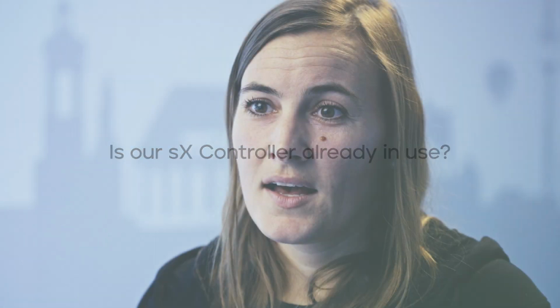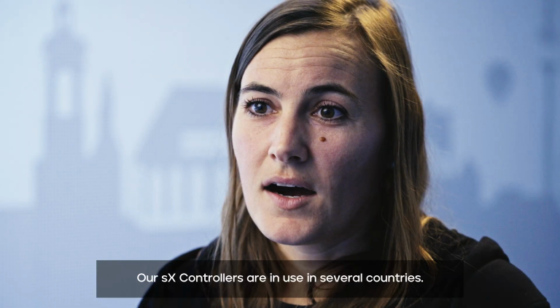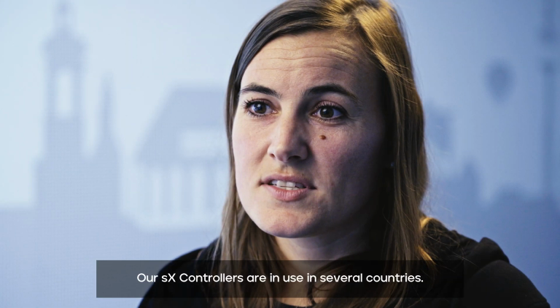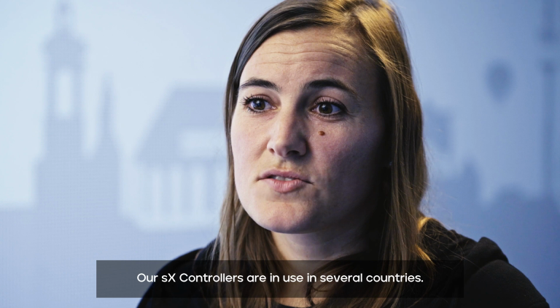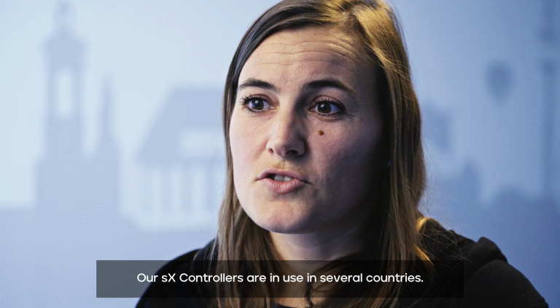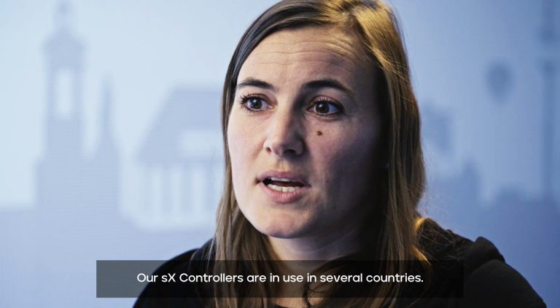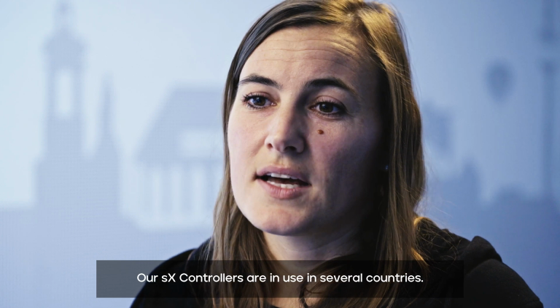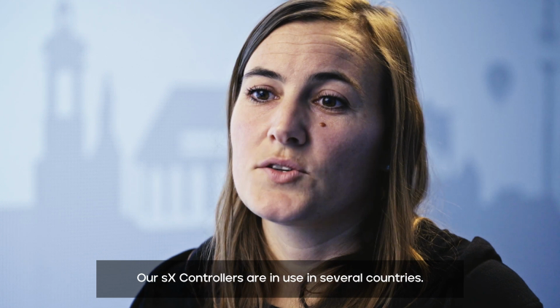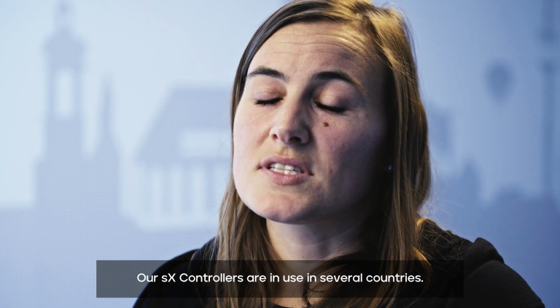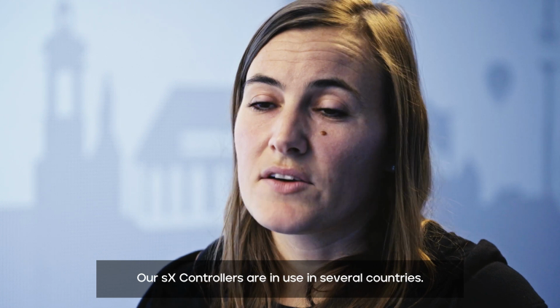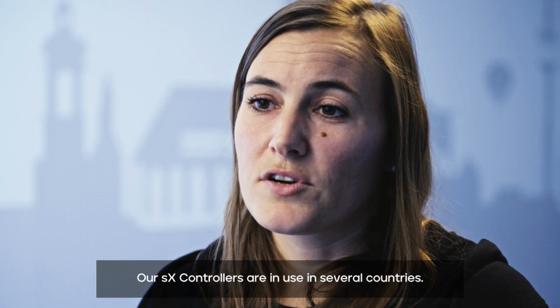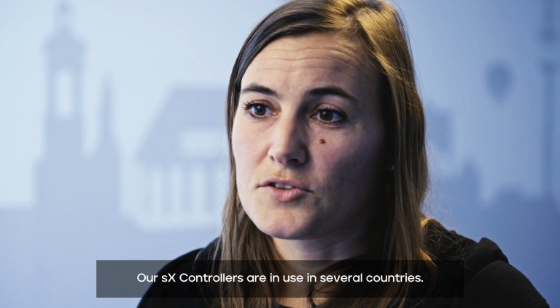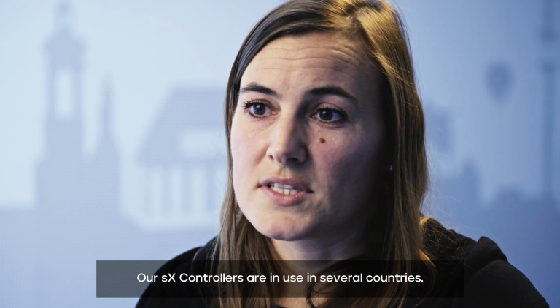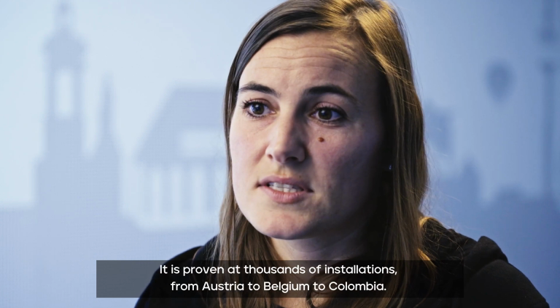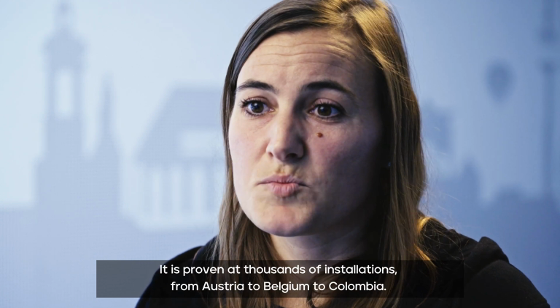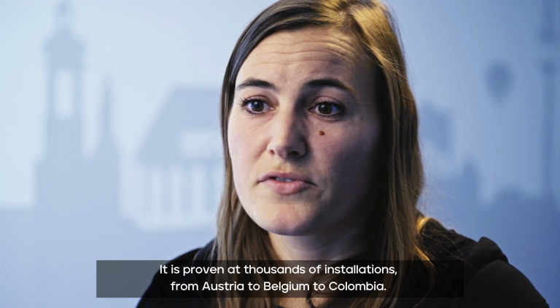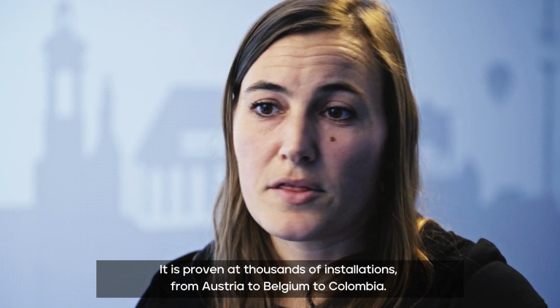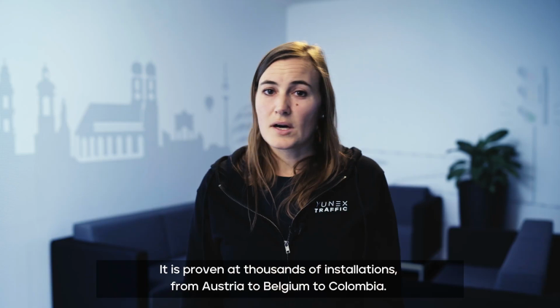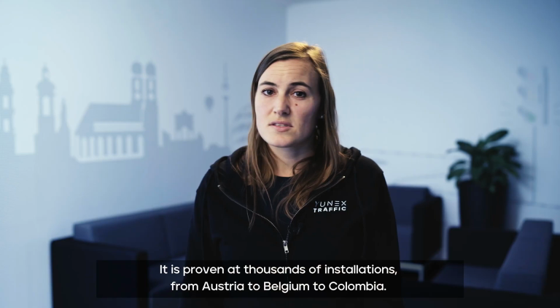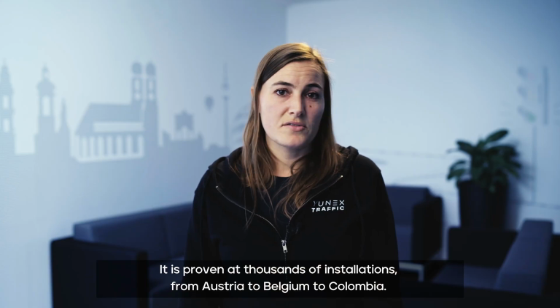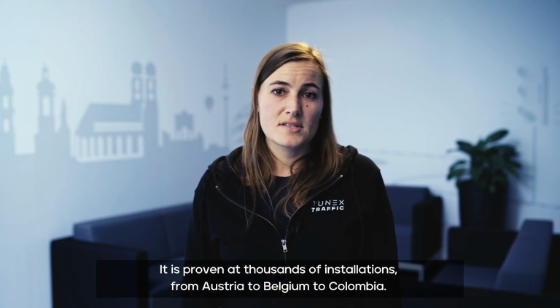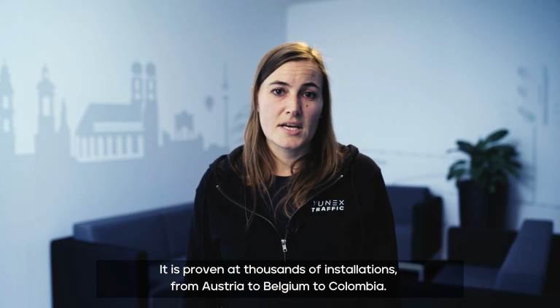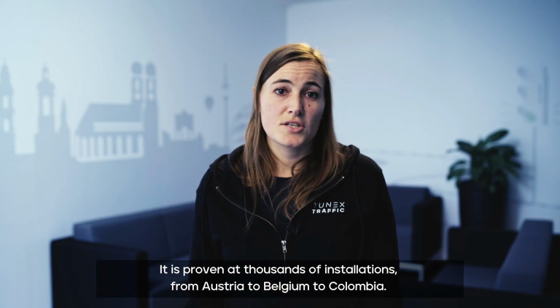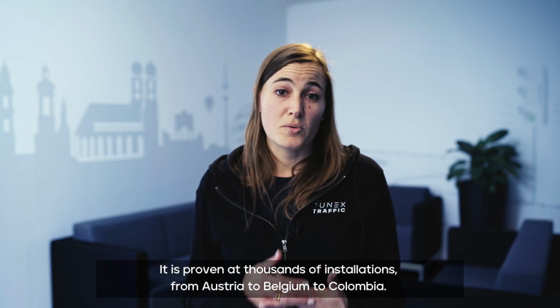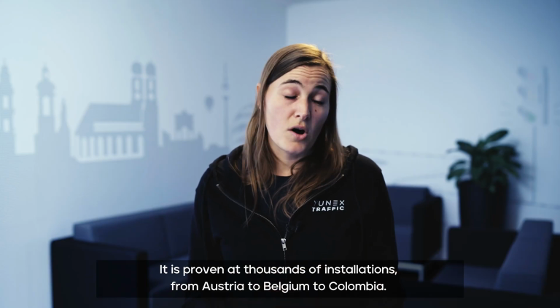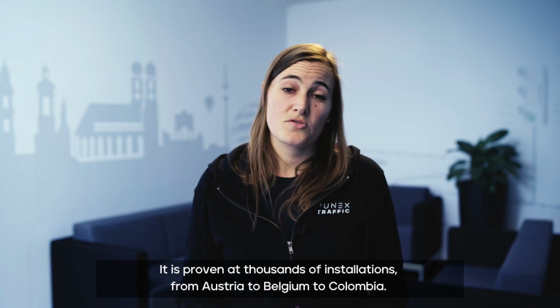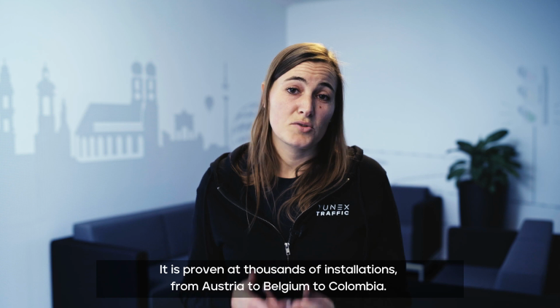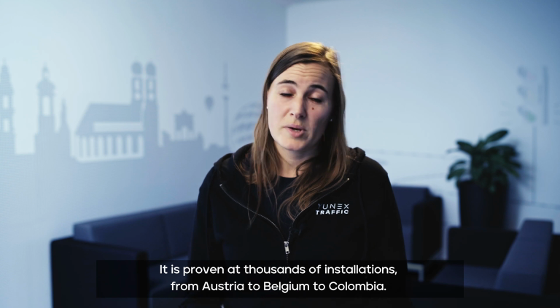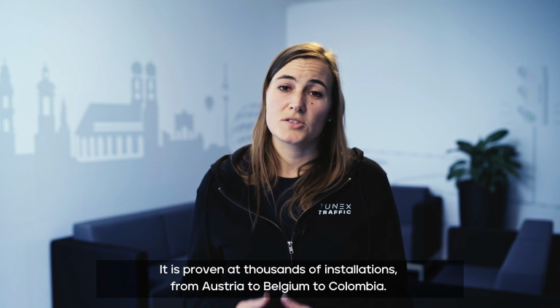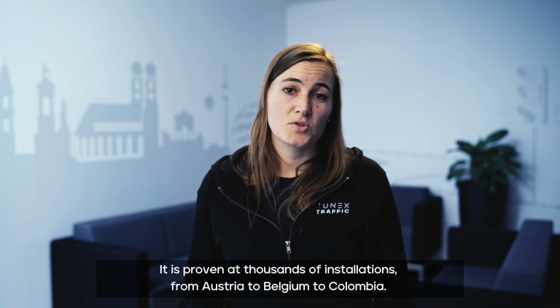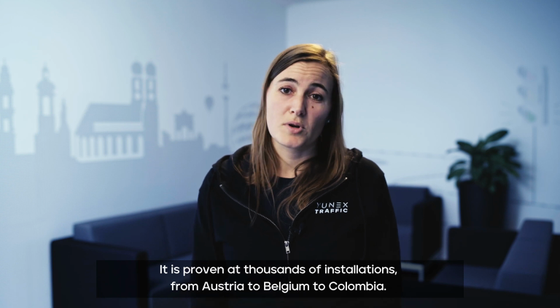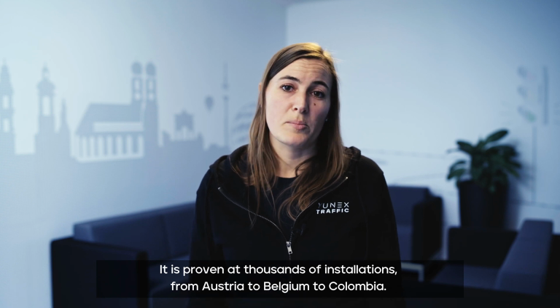Our SX controllers are in use in several countries. It is proven through thousands of installations, from Austria to Belgium to Colombia.